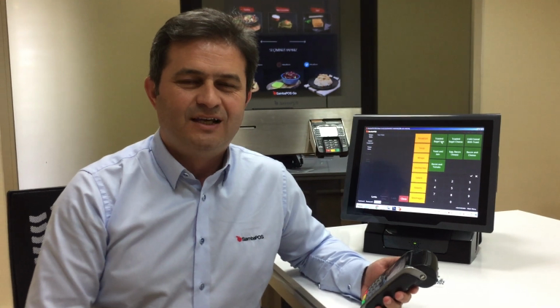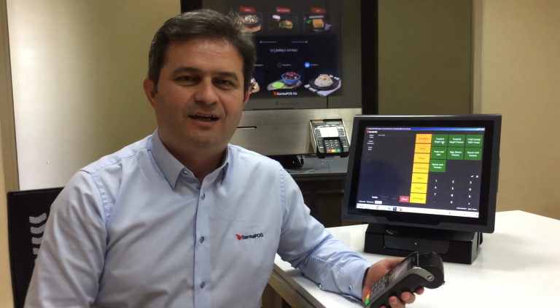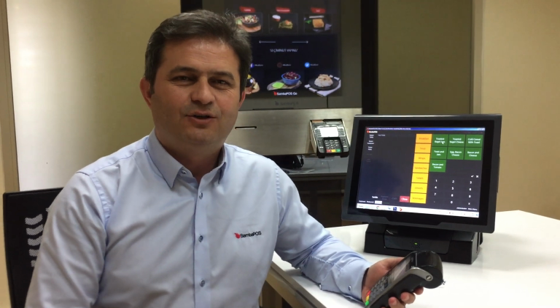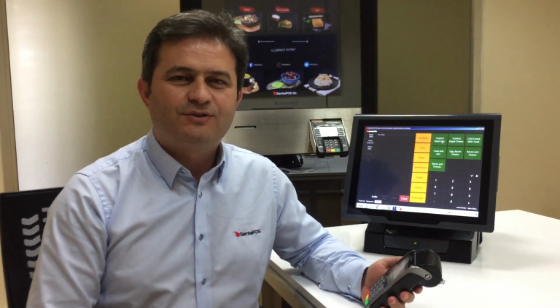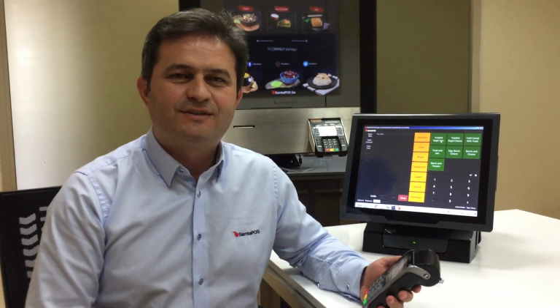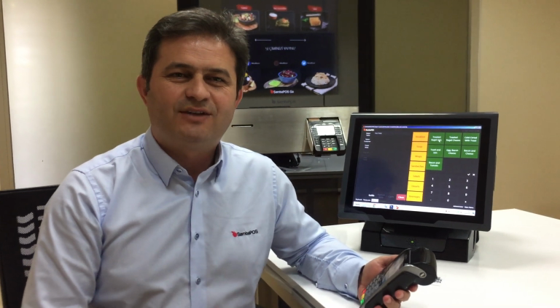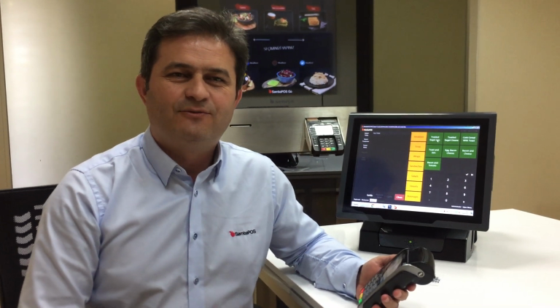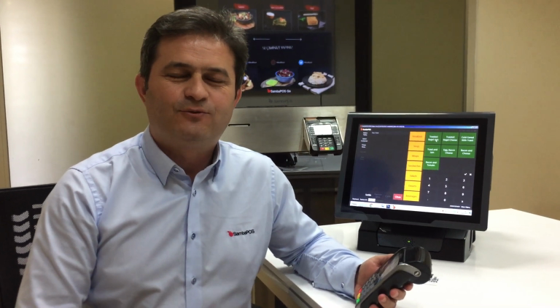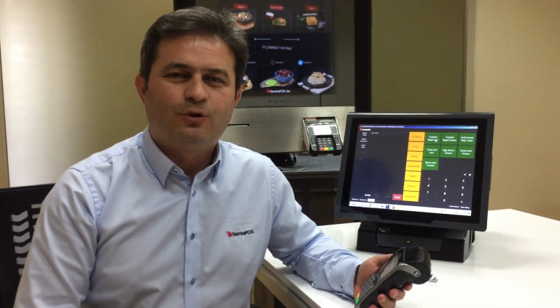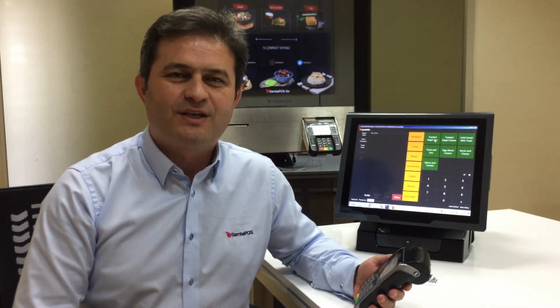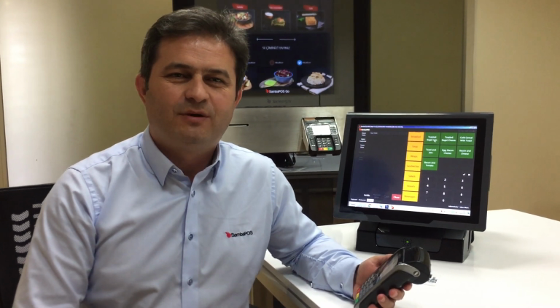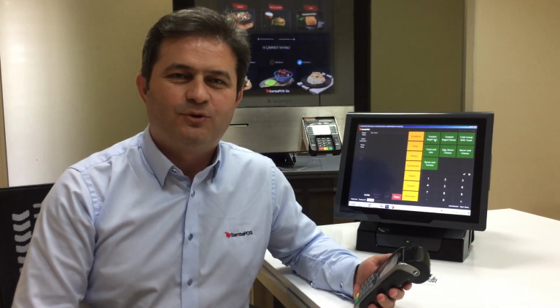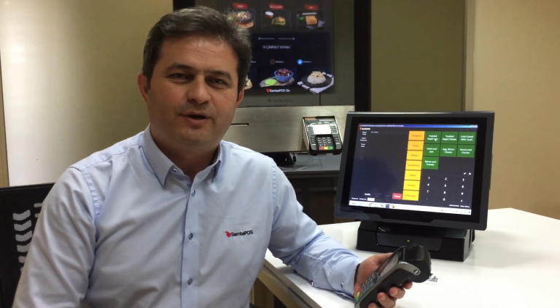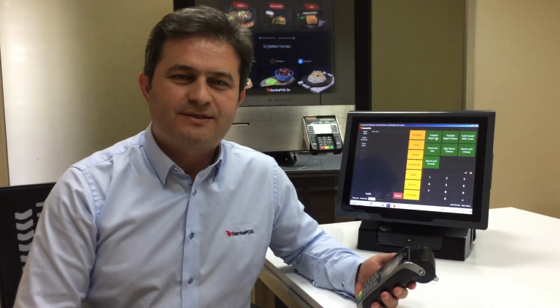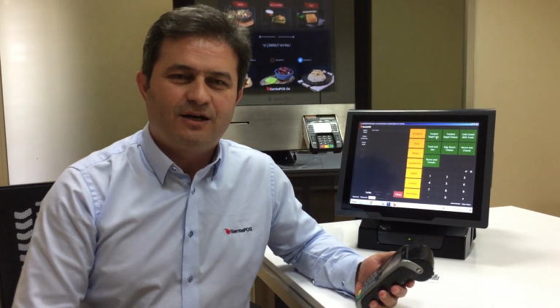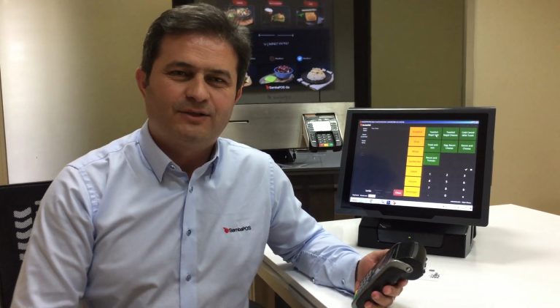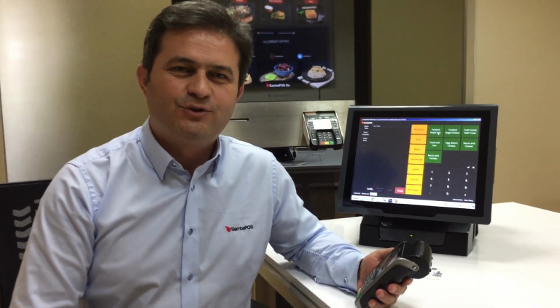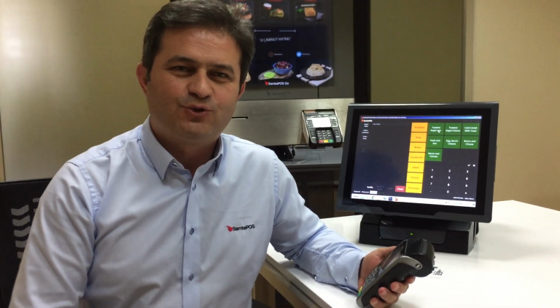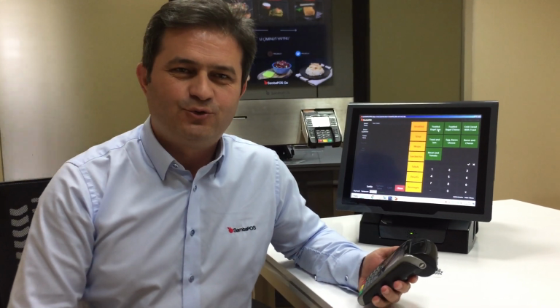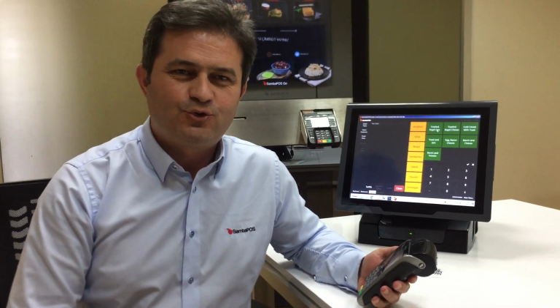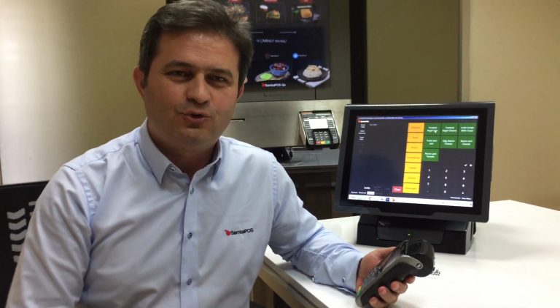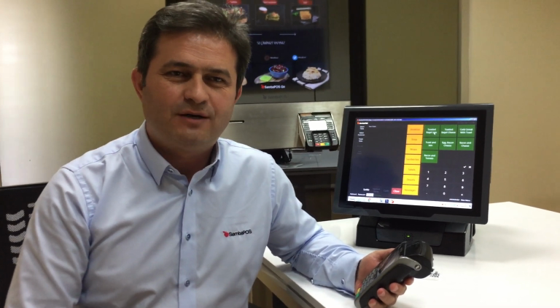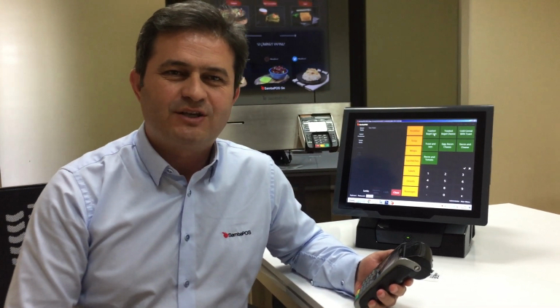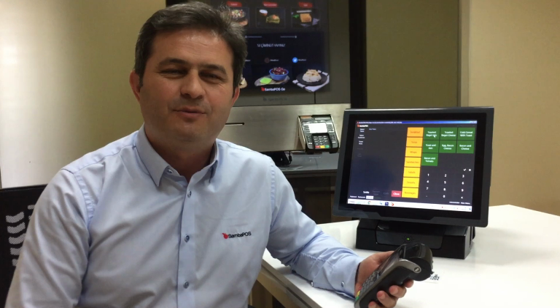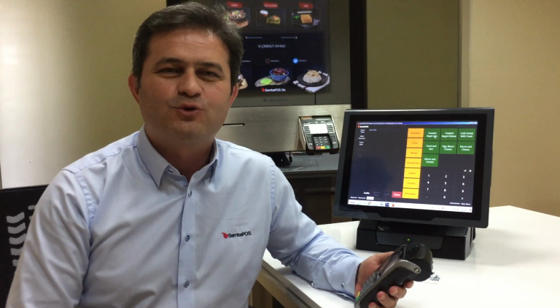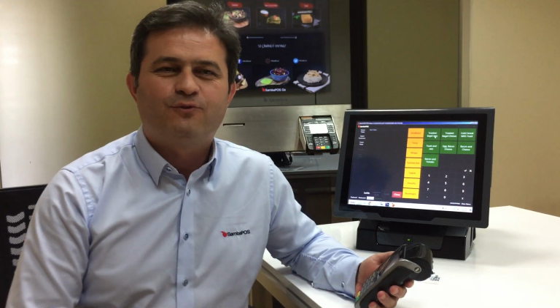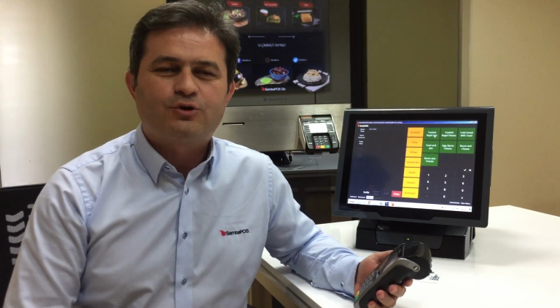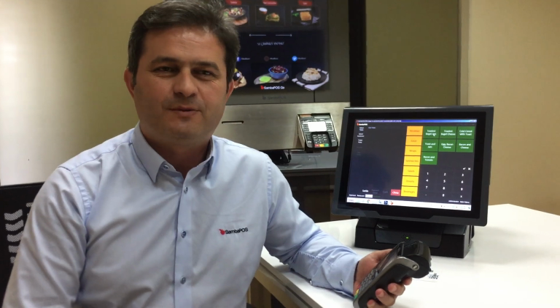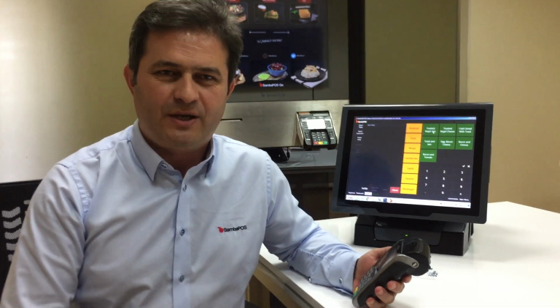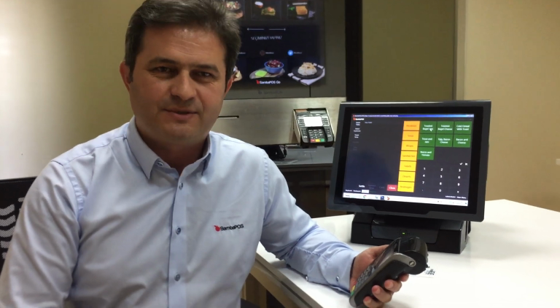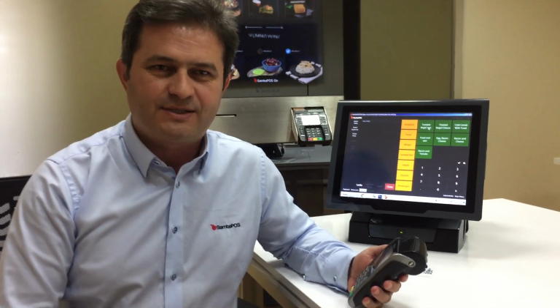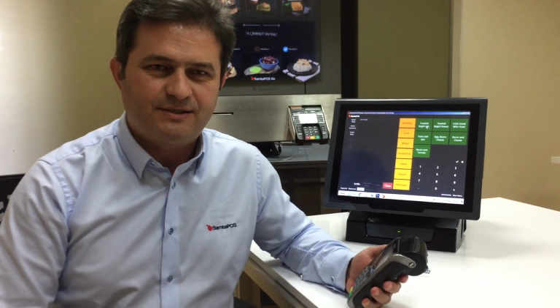Hello, this is Typhoon from SambaPOS. I want to introduce you to how SambaPOS works with Payment Sense.